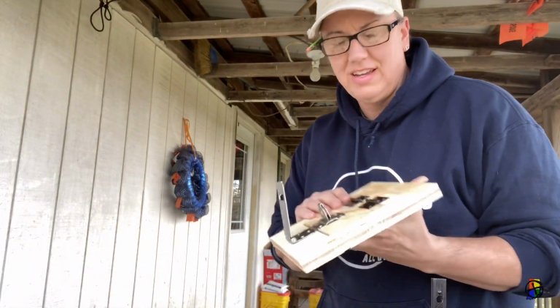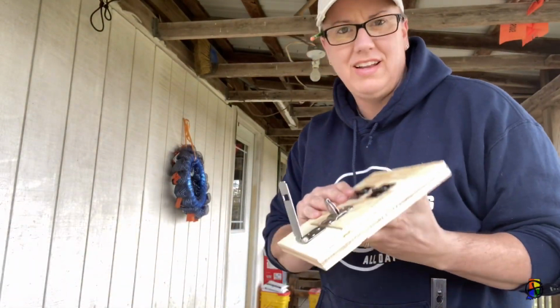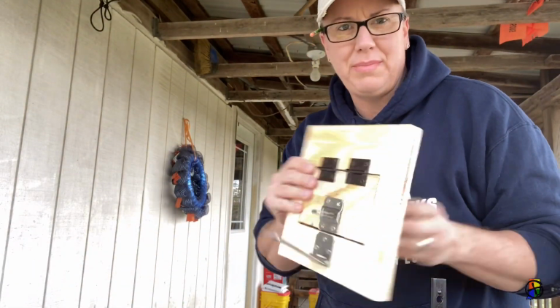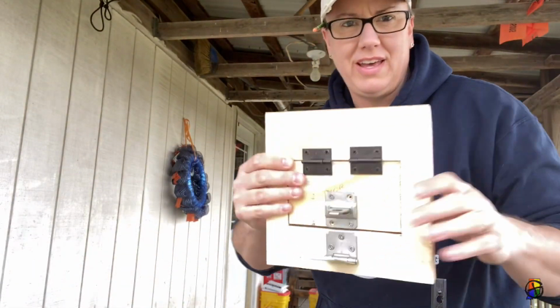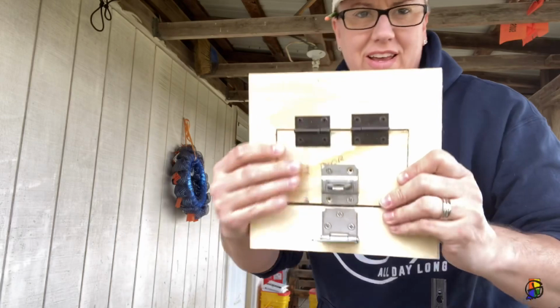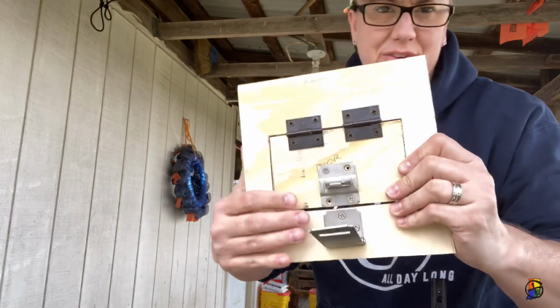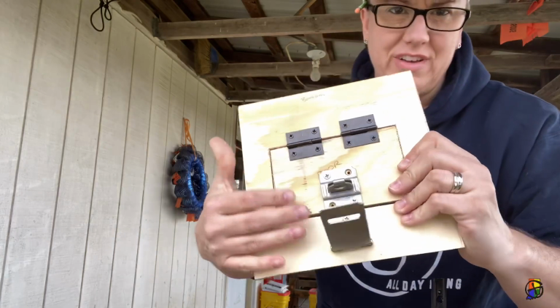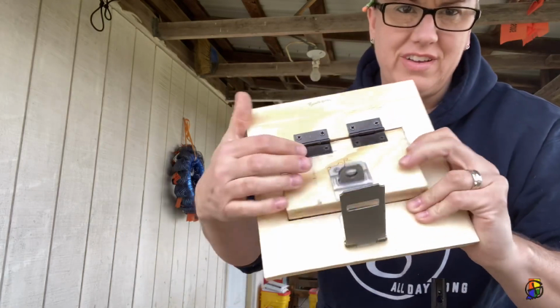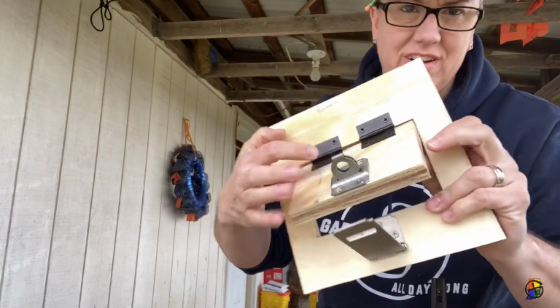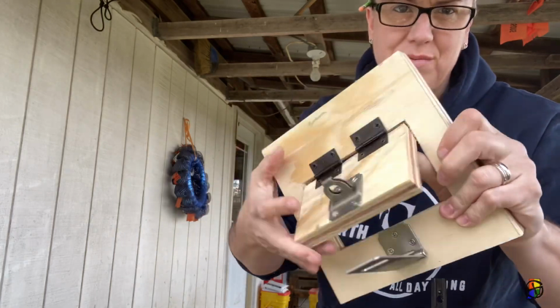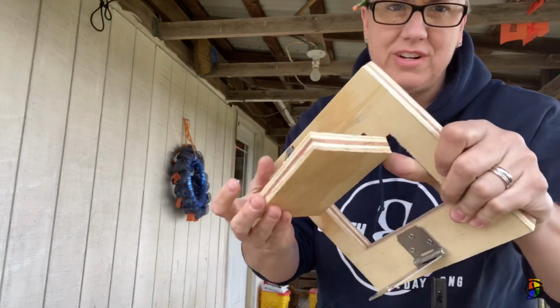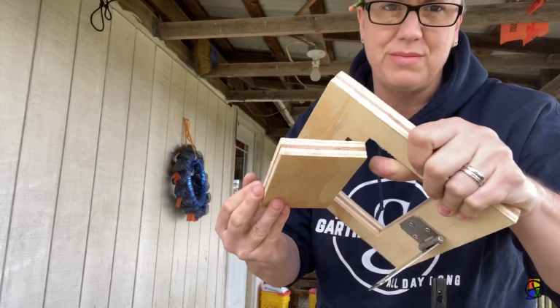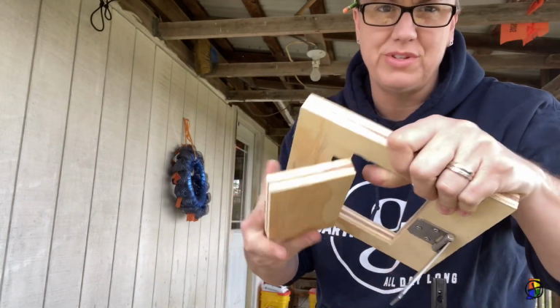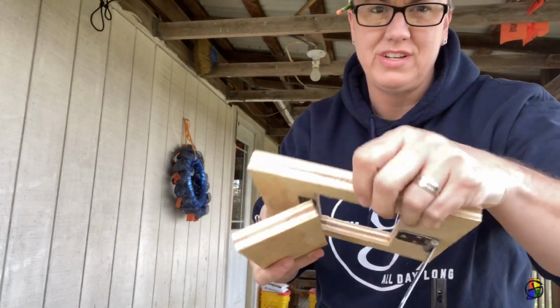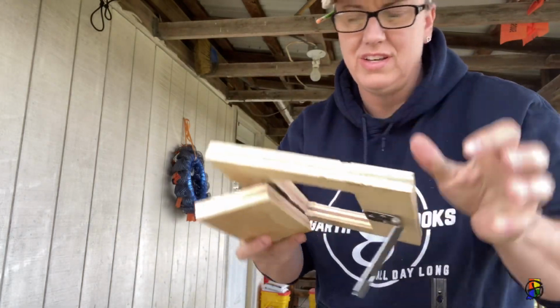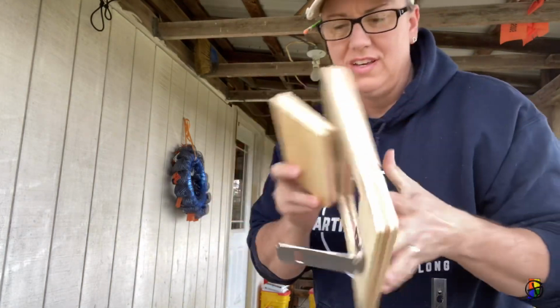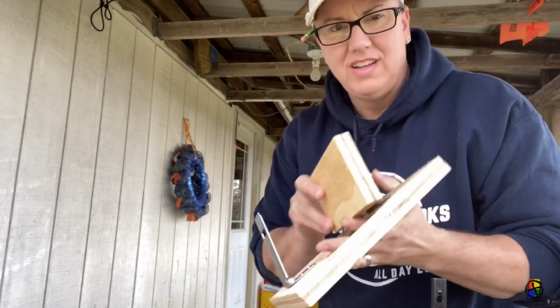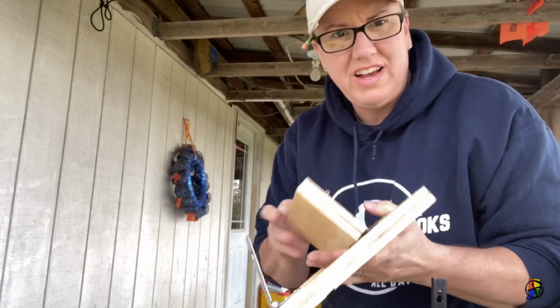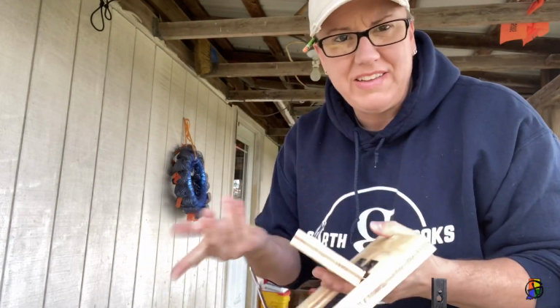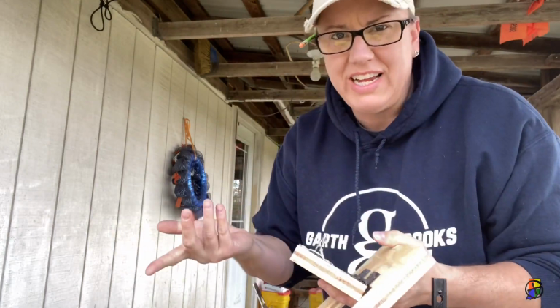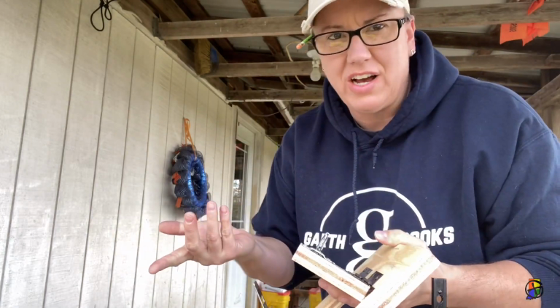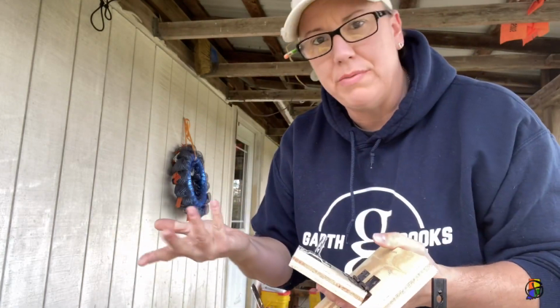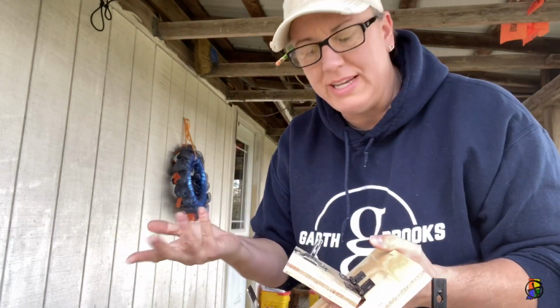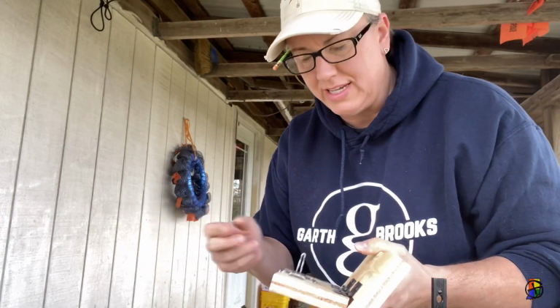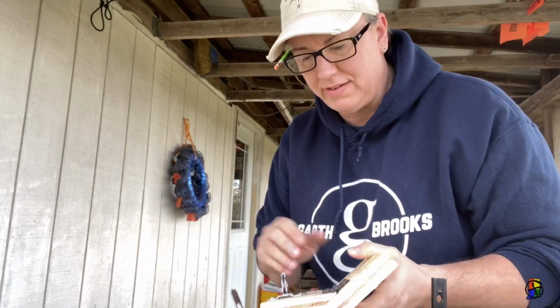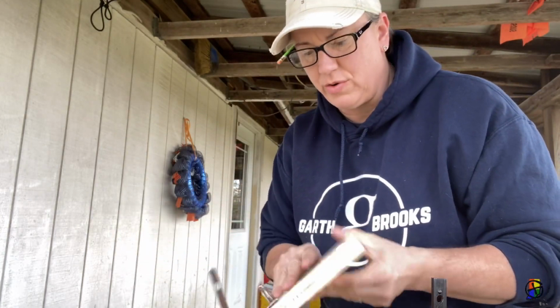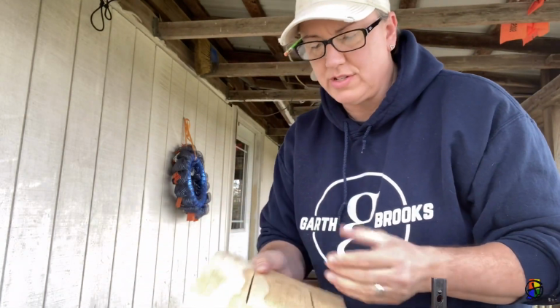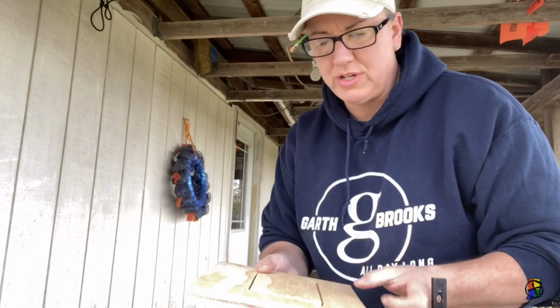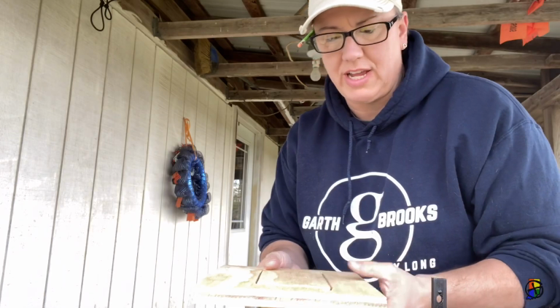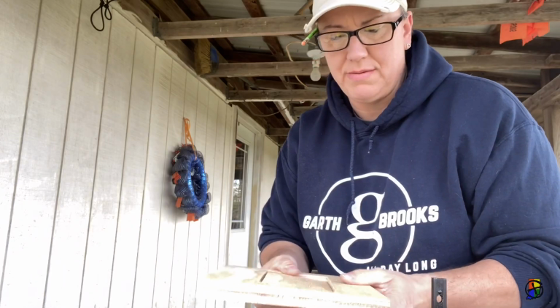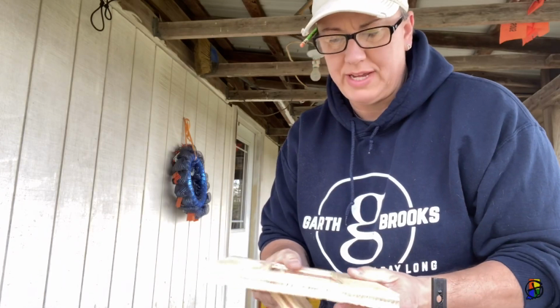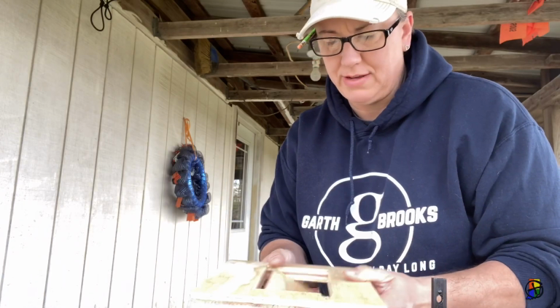Not bad! I have all the hardware assembled. I have to take it off and paint it — I'm going to sand it and paint it.